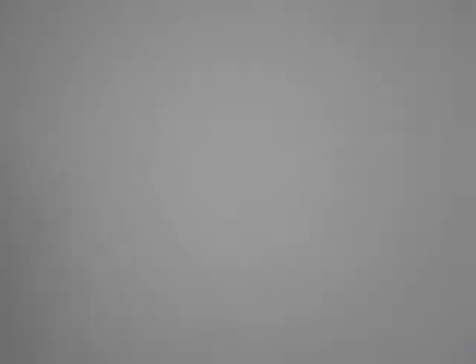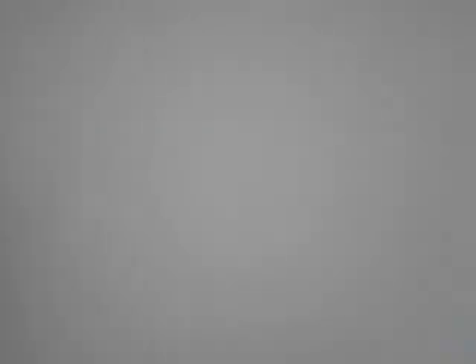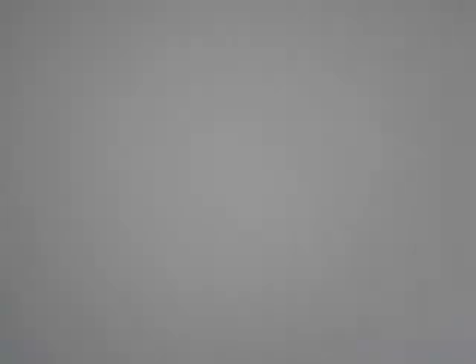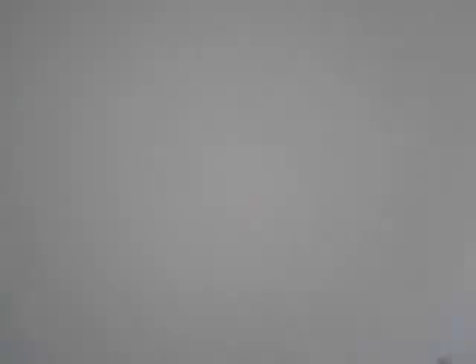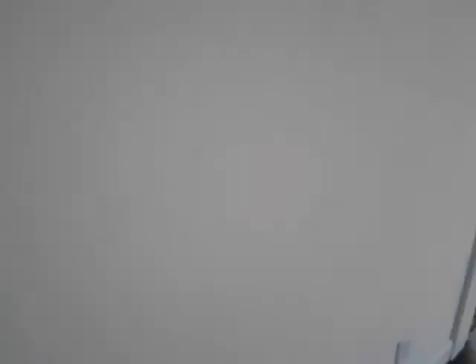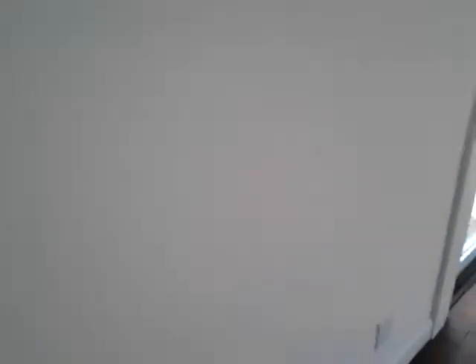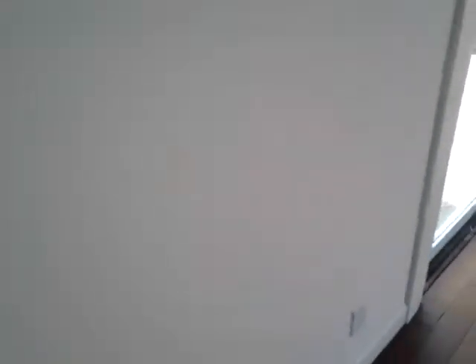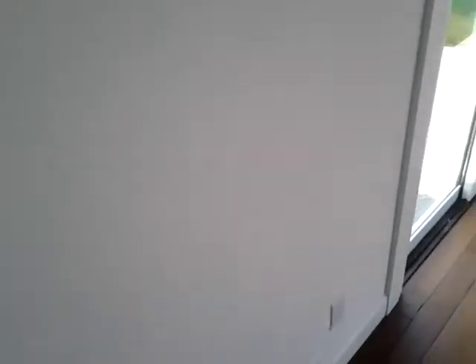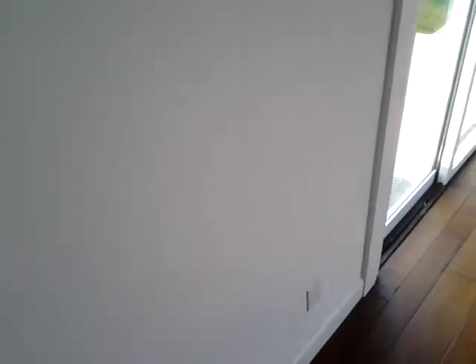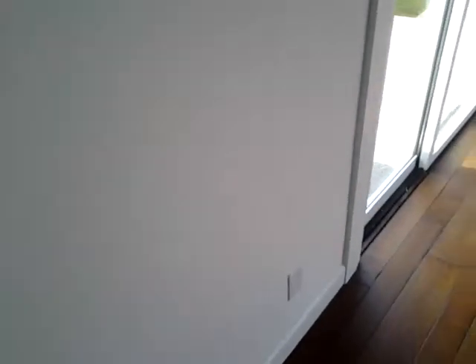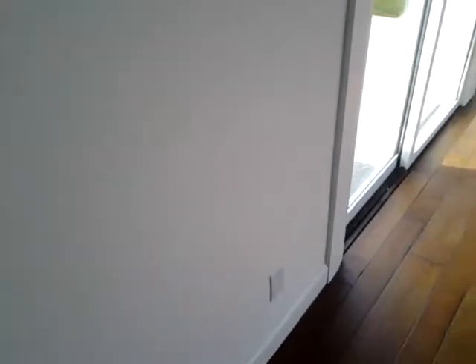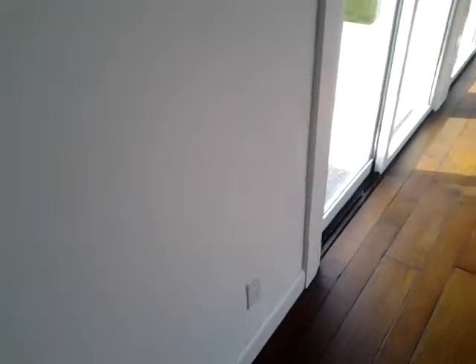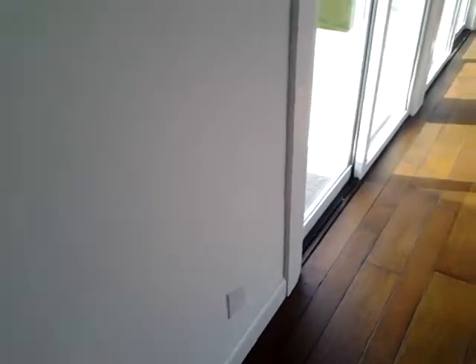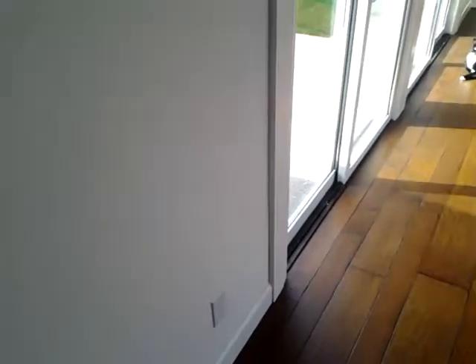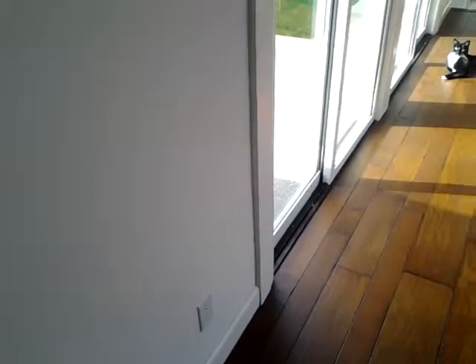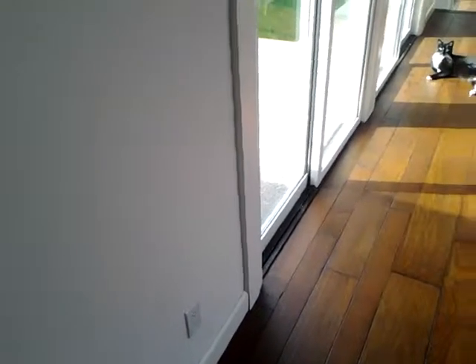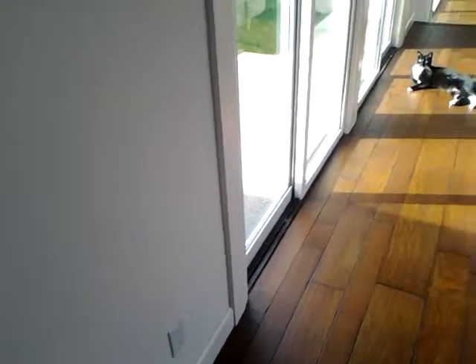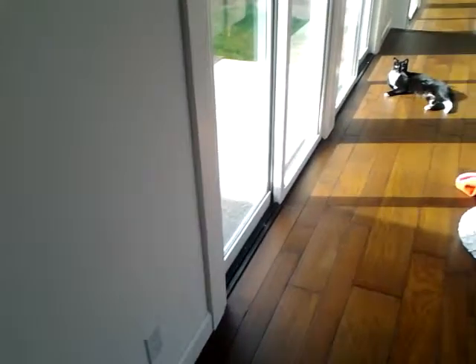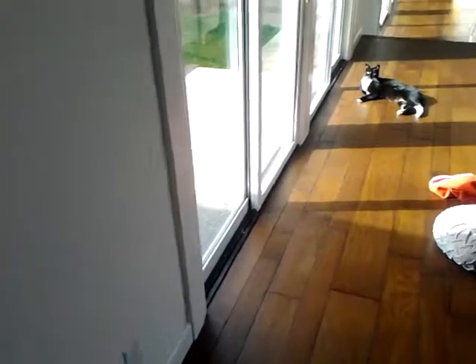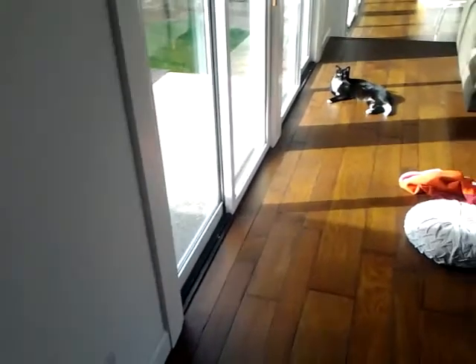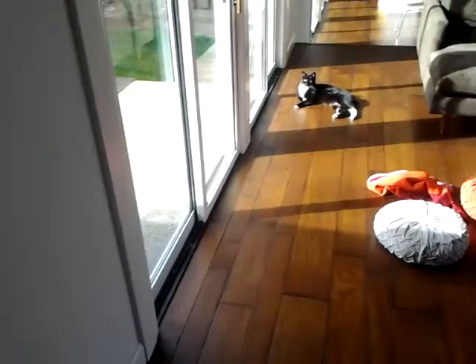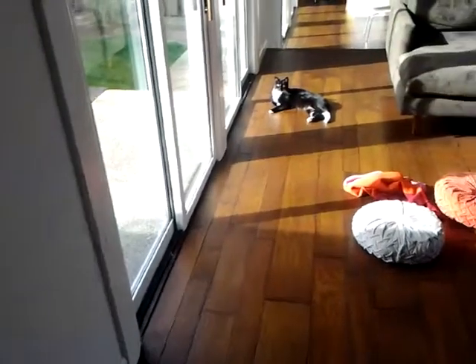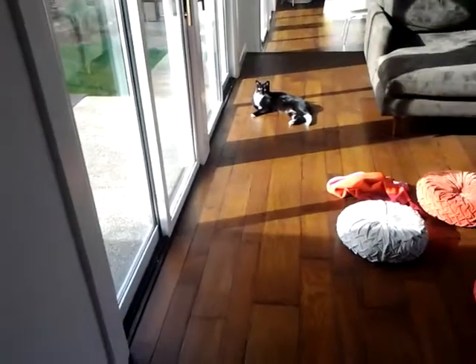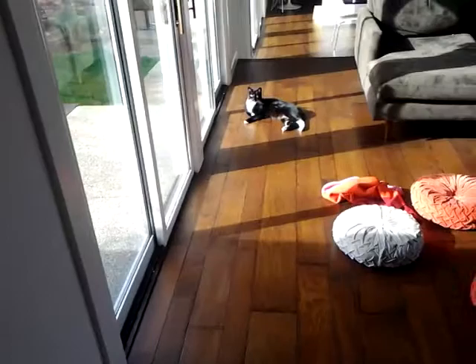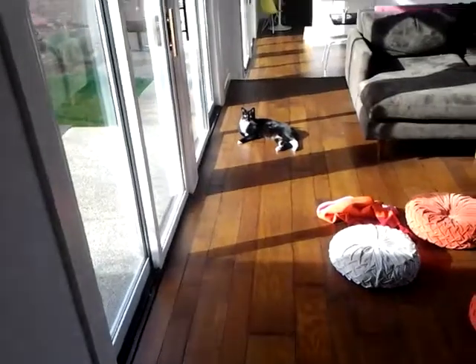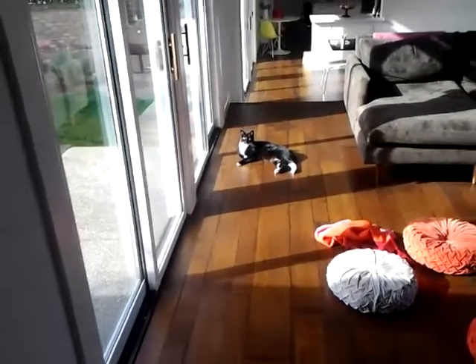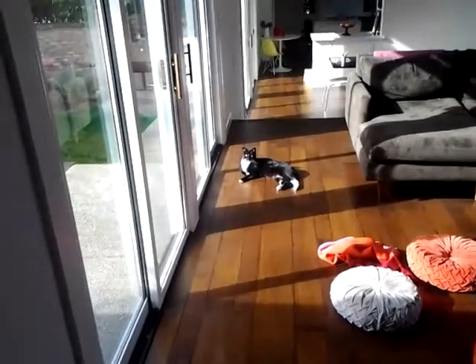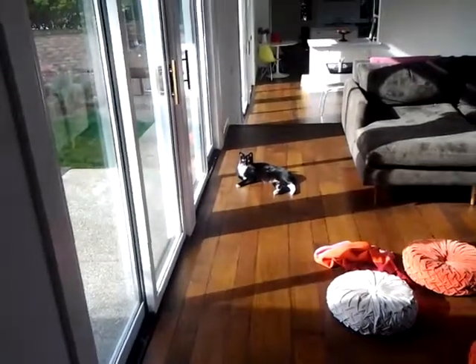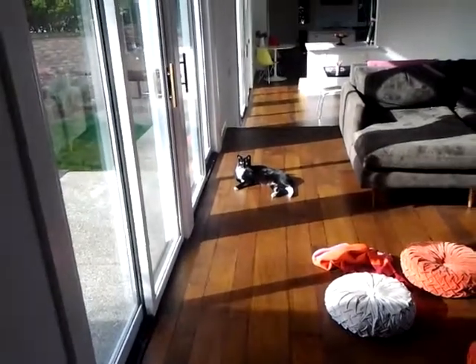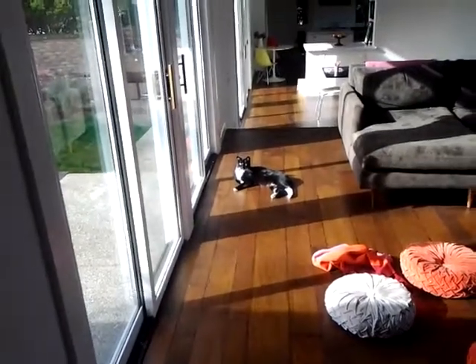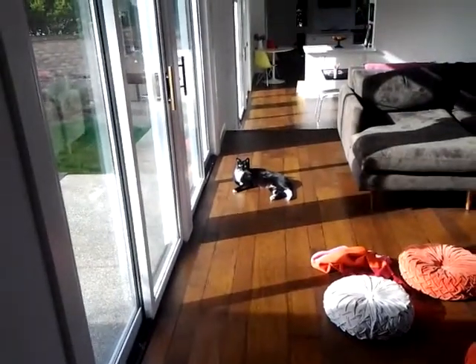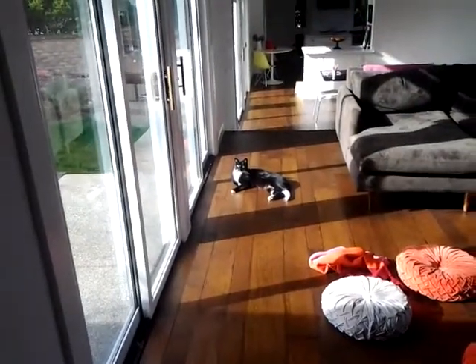Well, here we are. There's the solar cat.